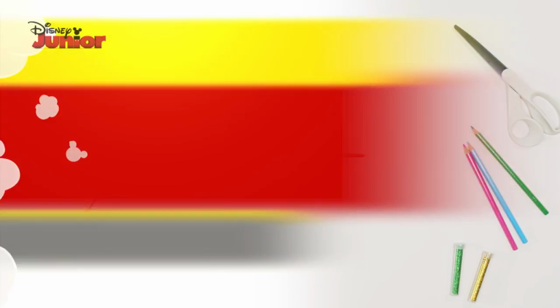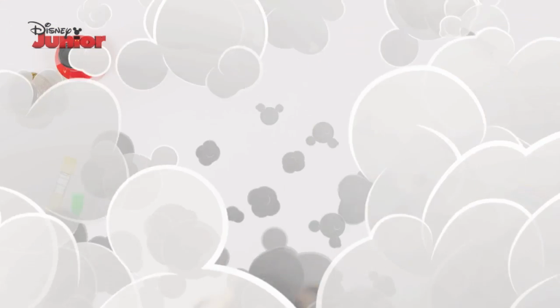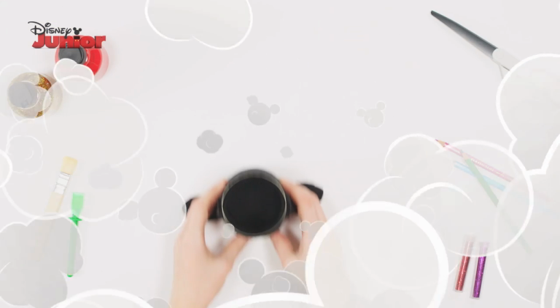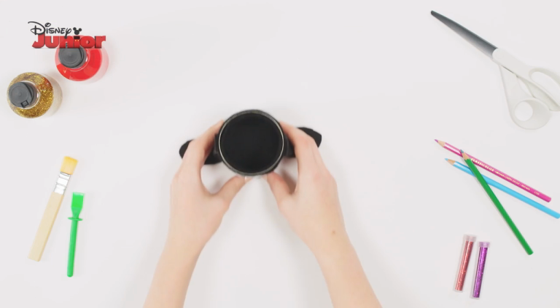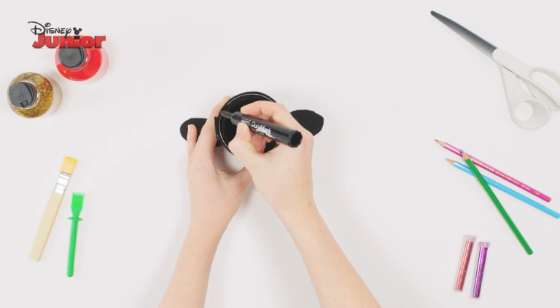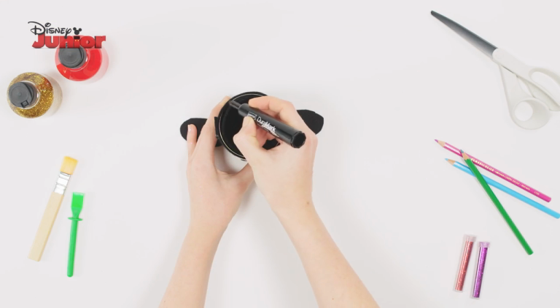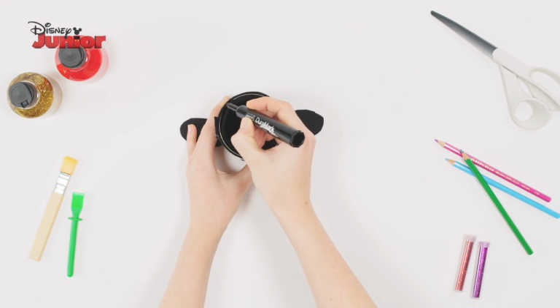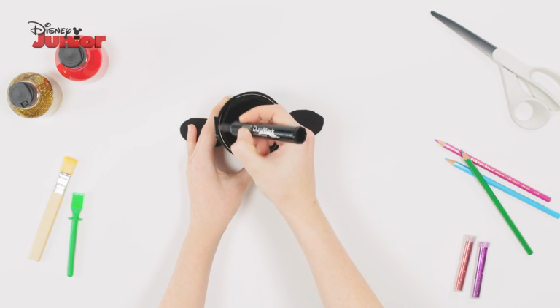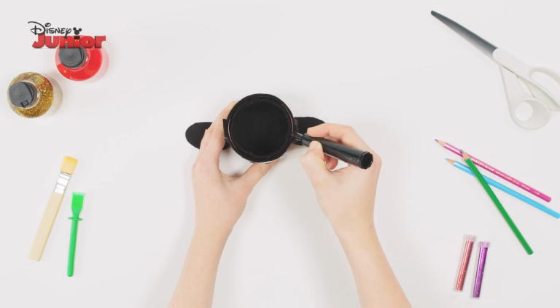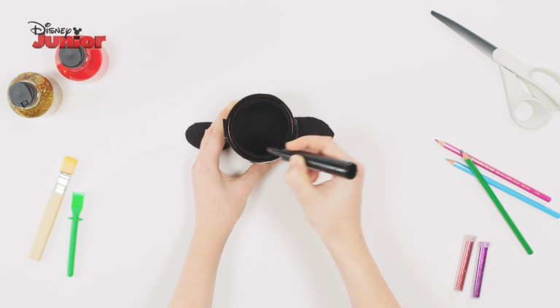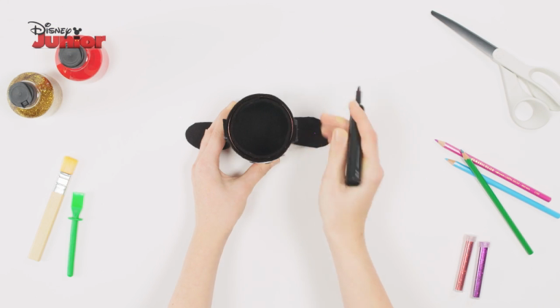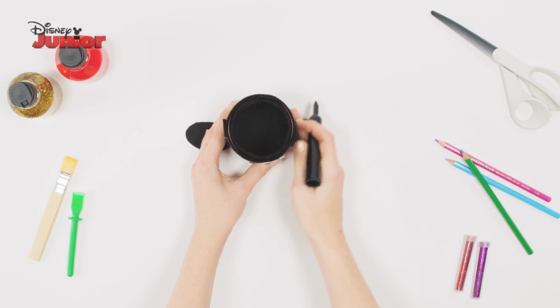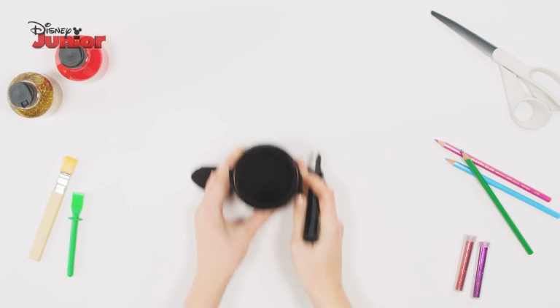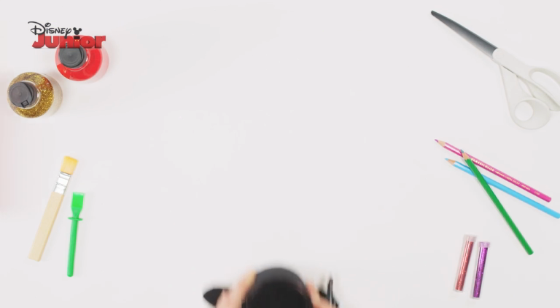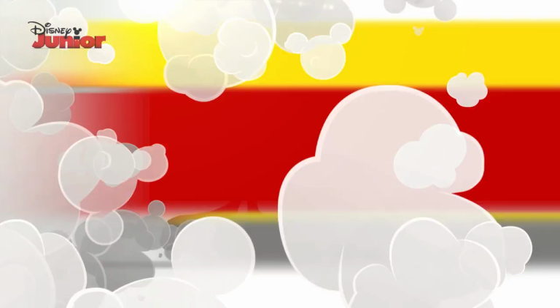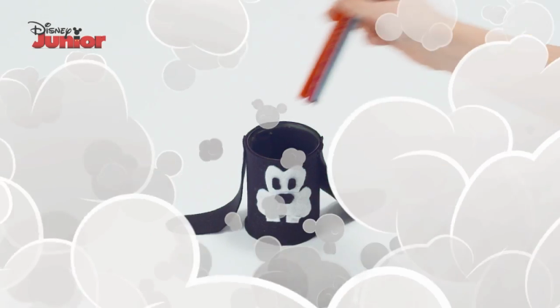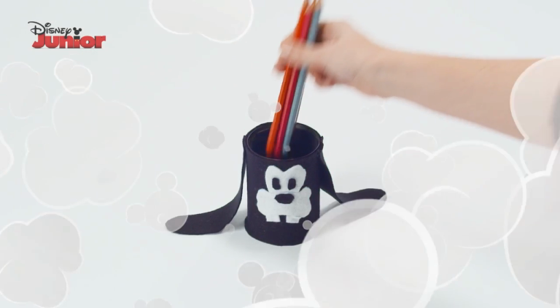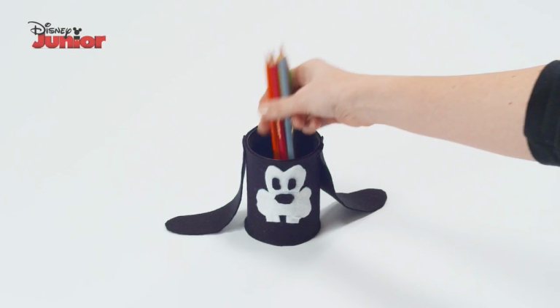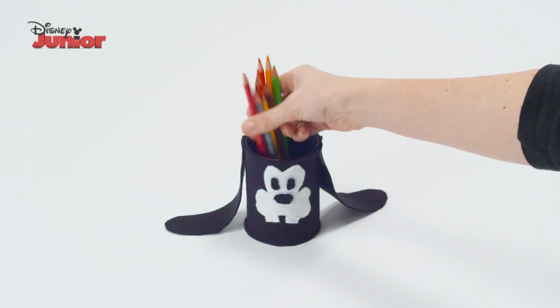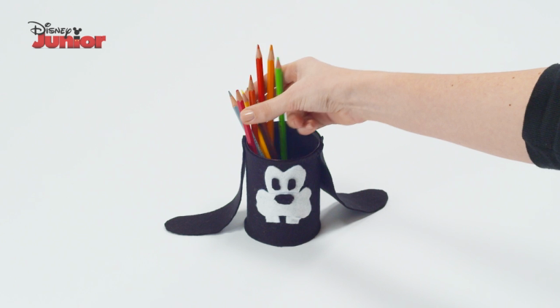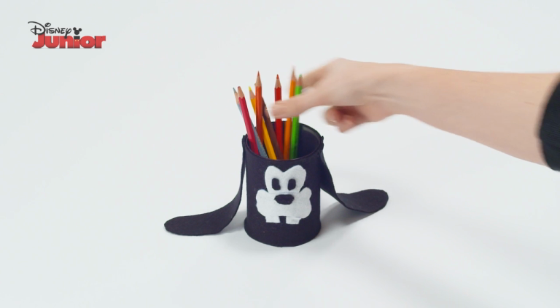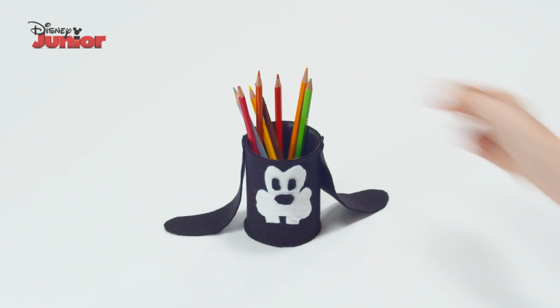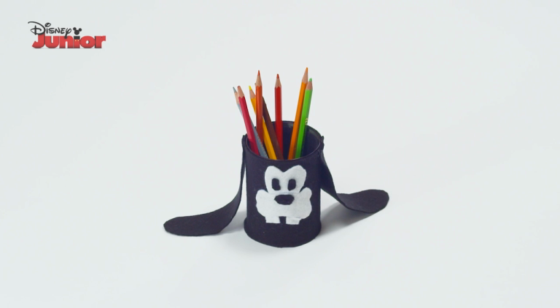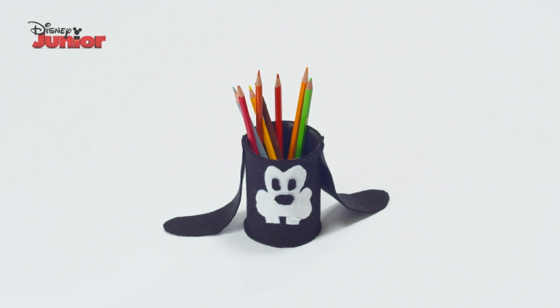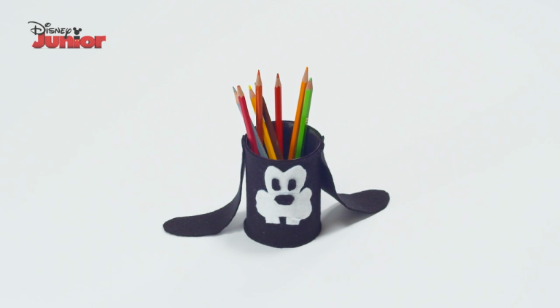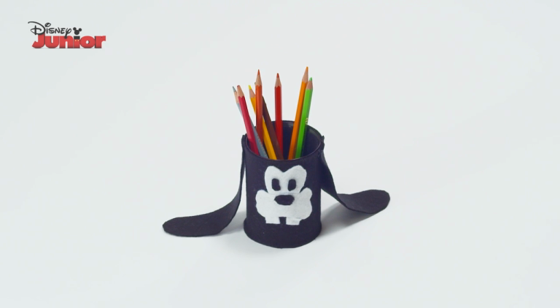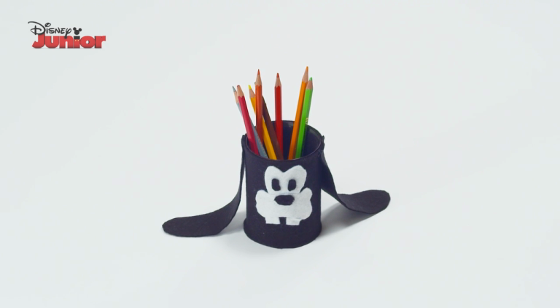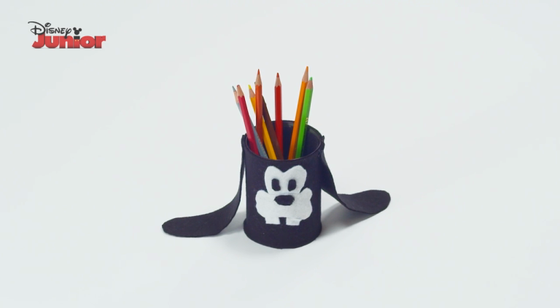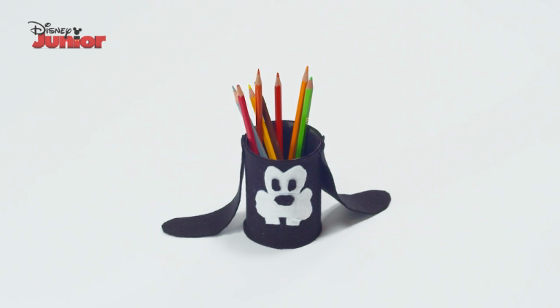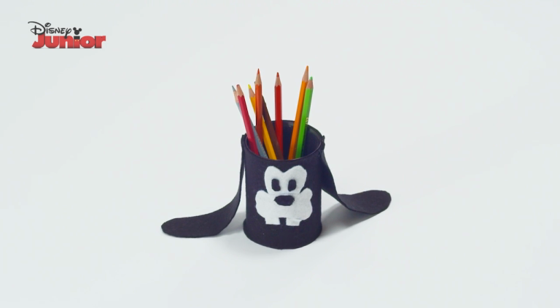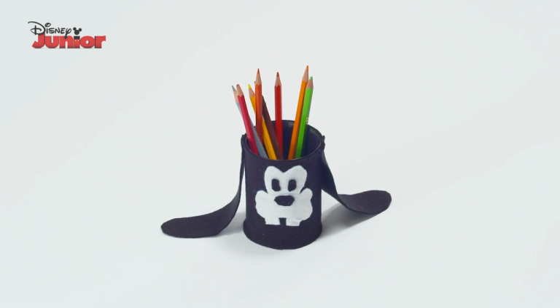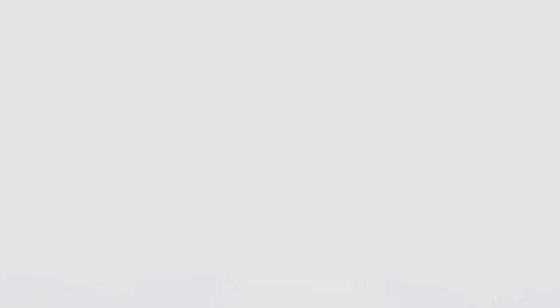Finally, use a marker to colour in the top of your can. And that's how you make a Goofy pencil pot!